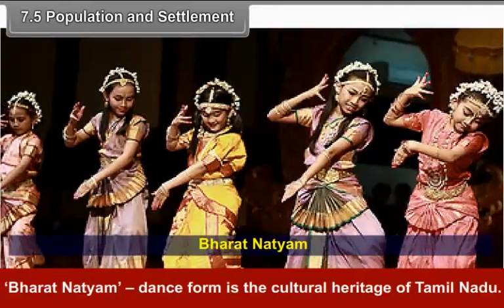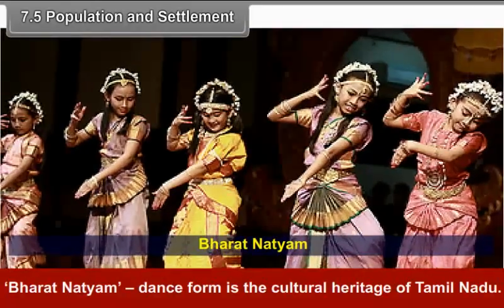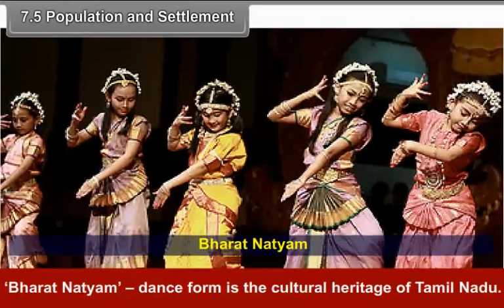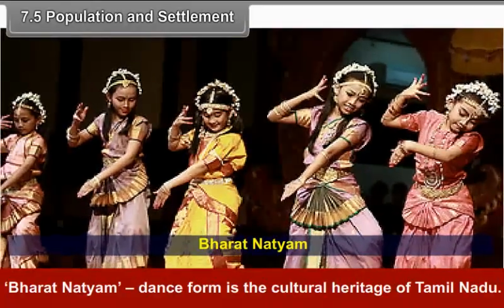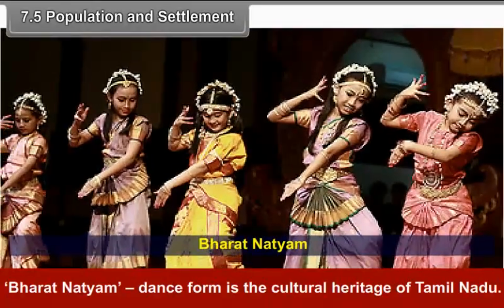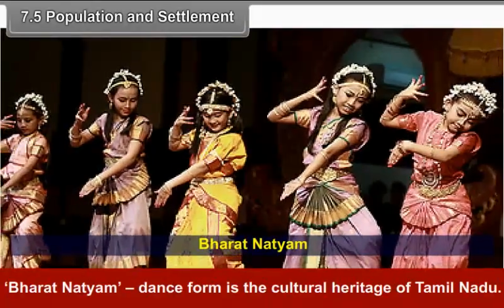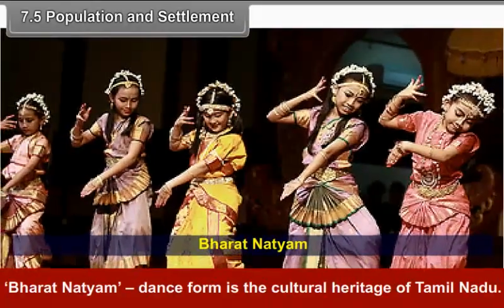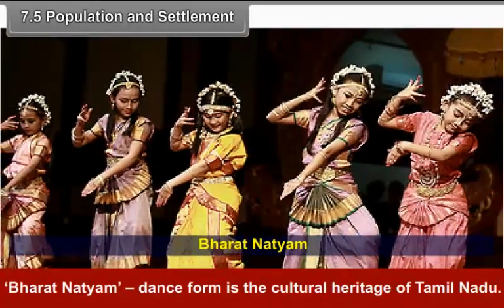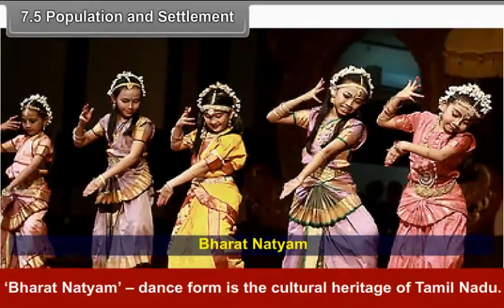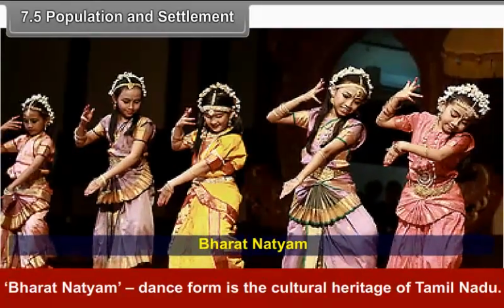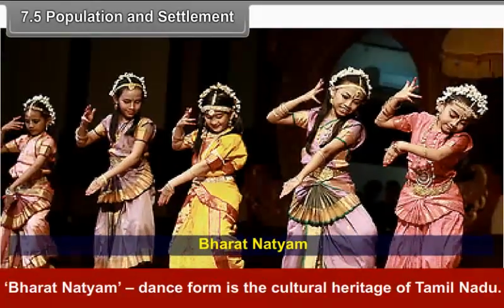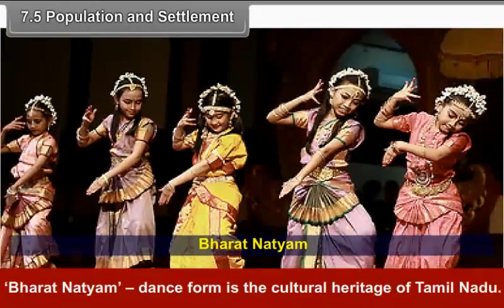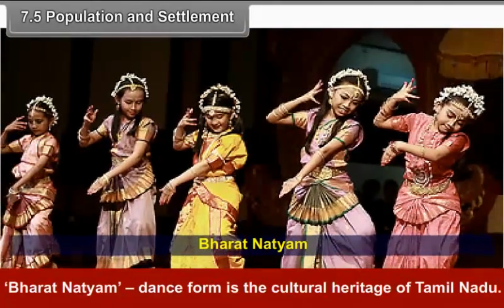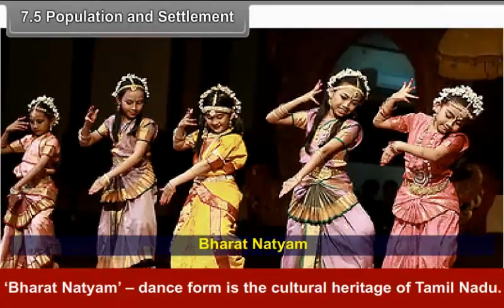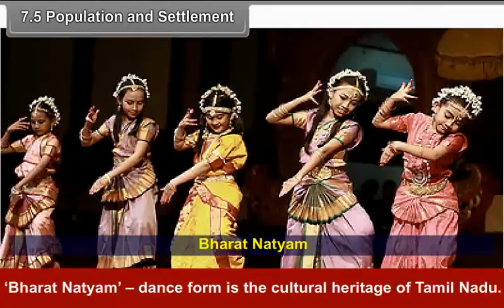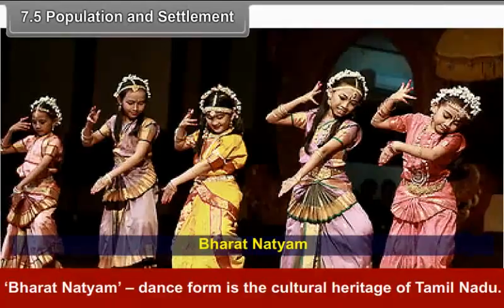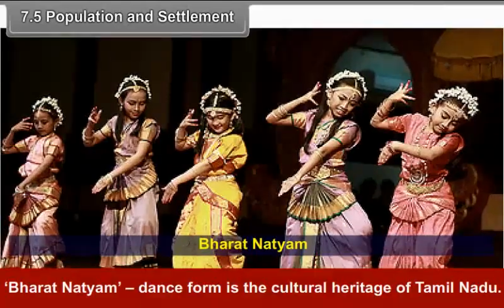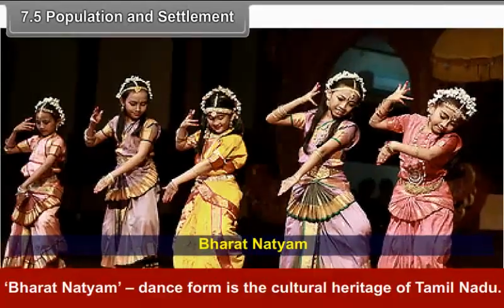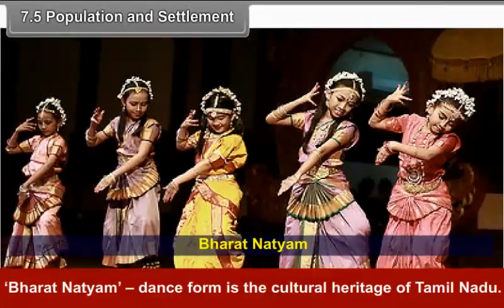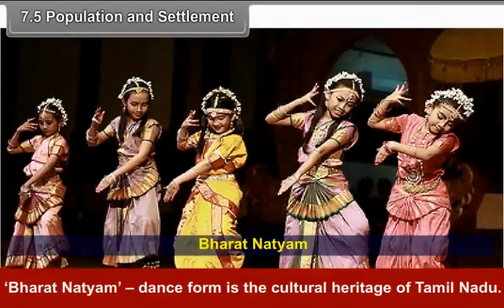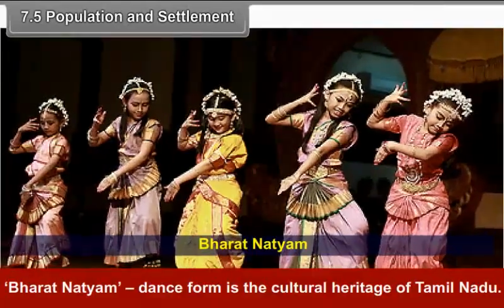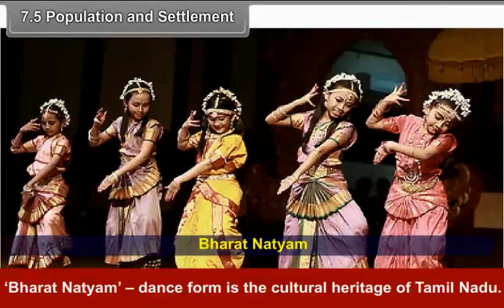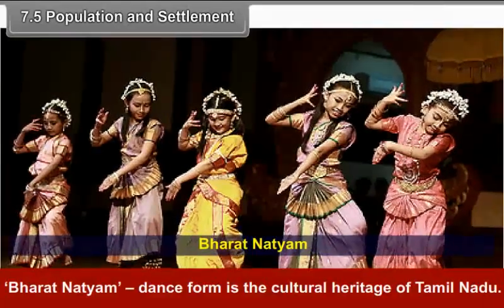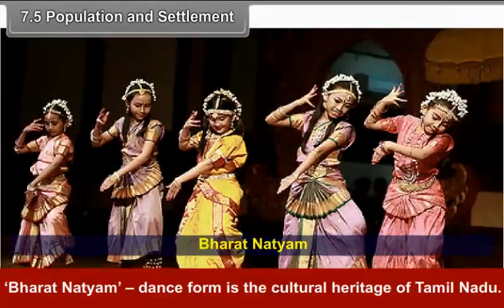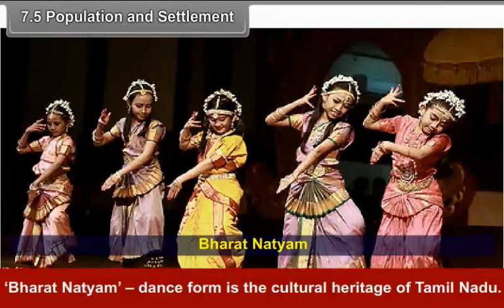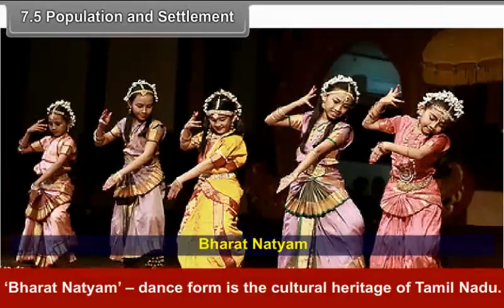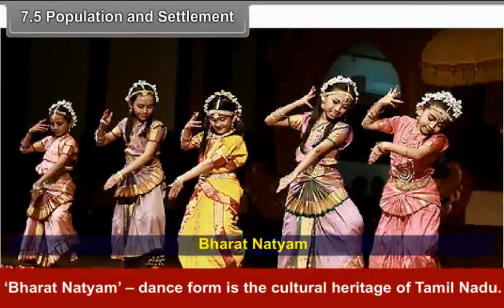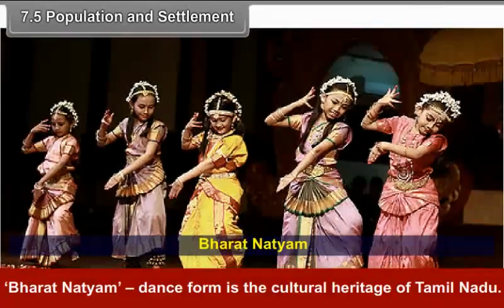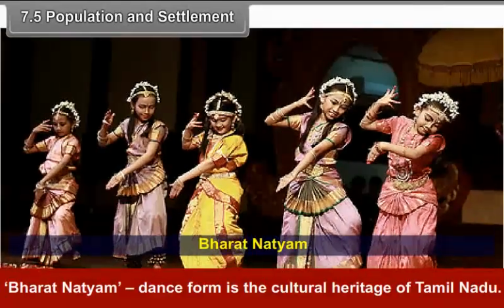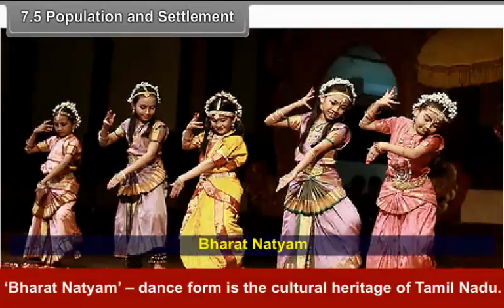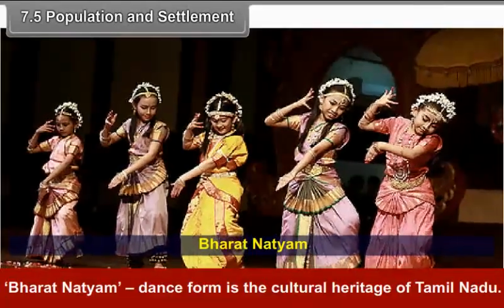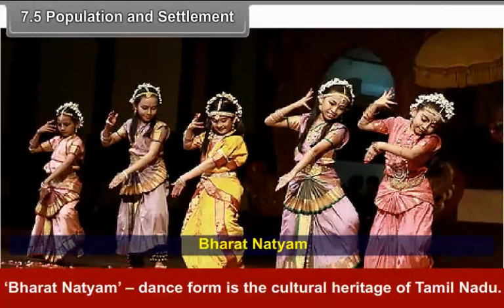Bharatanatyam dance form is the cultural heritage of Tamil Nadu.